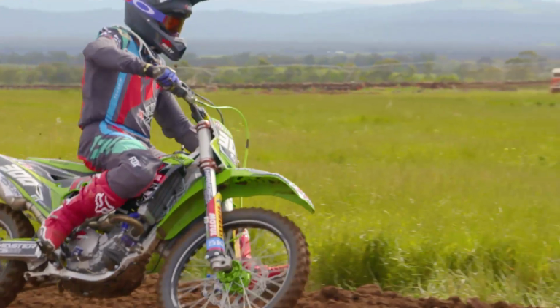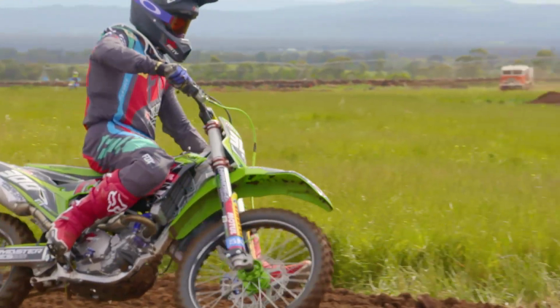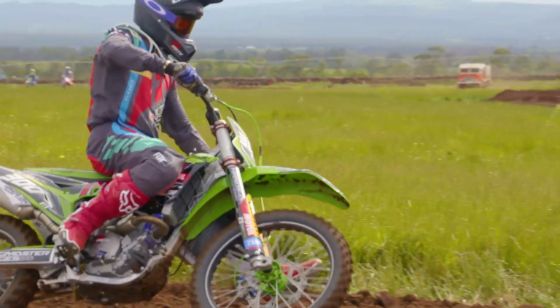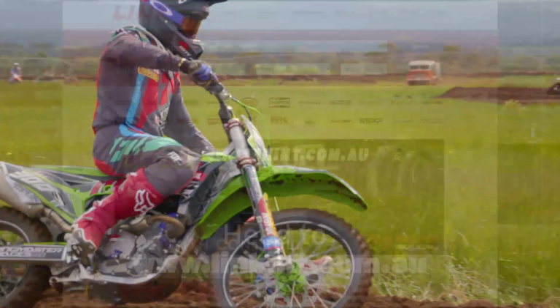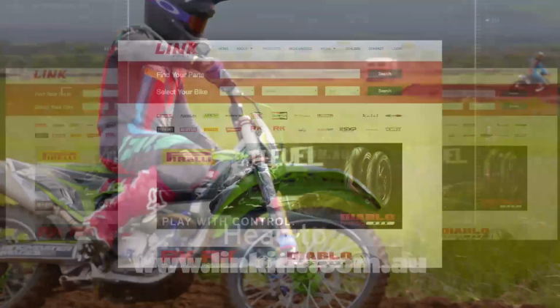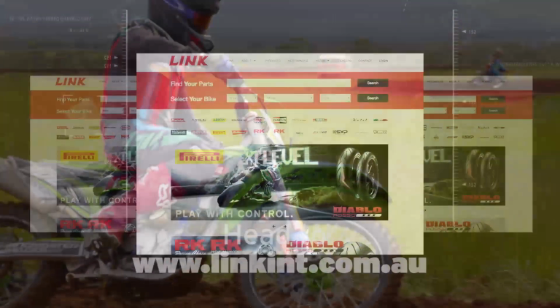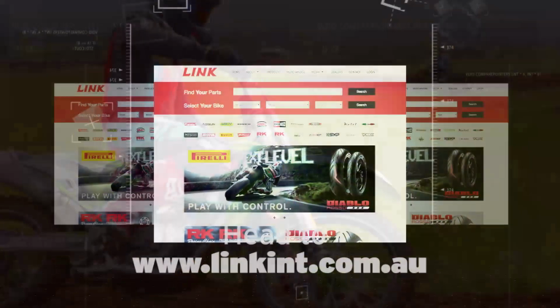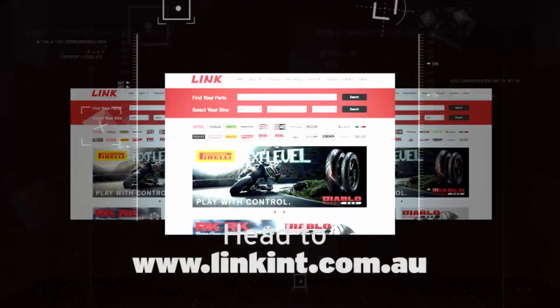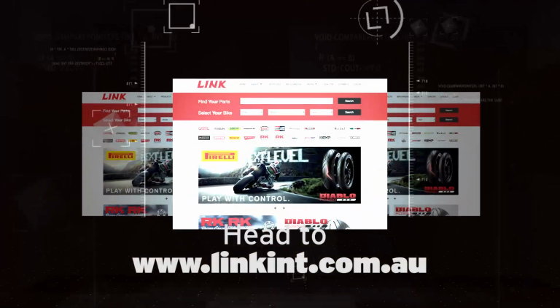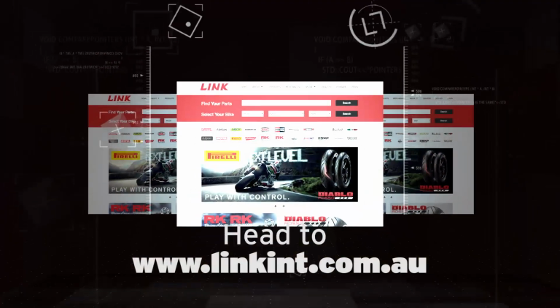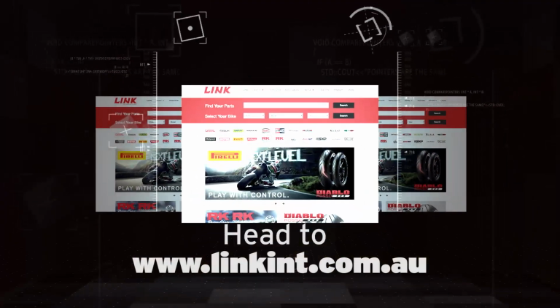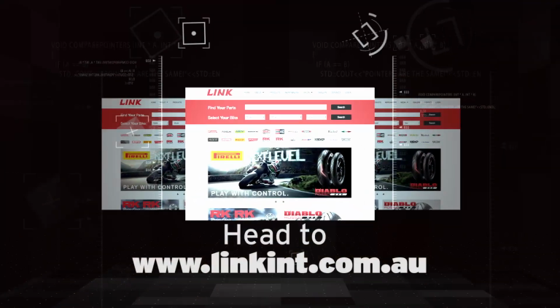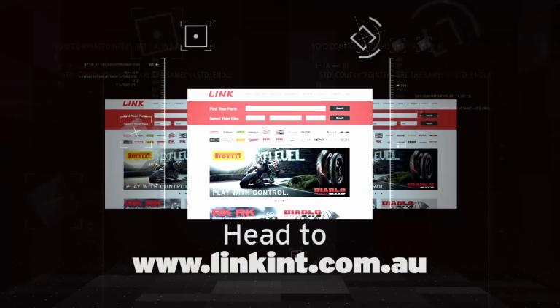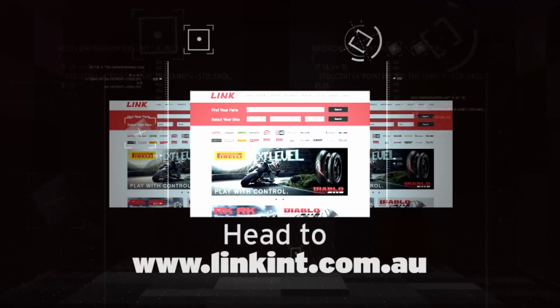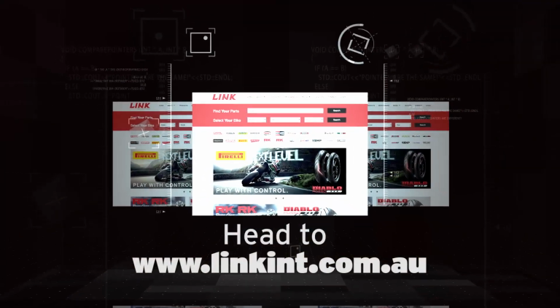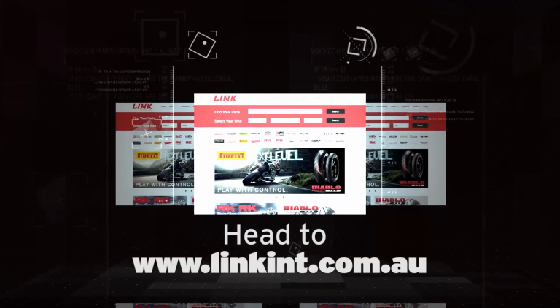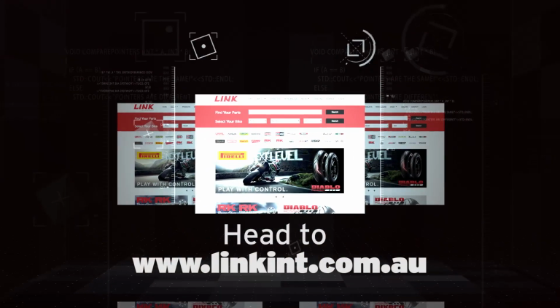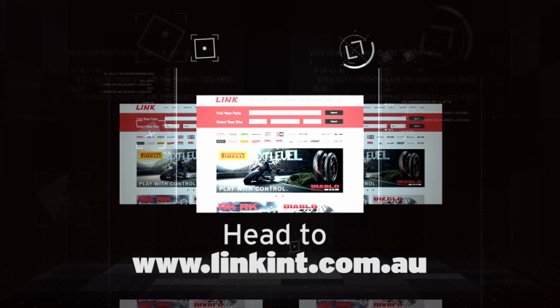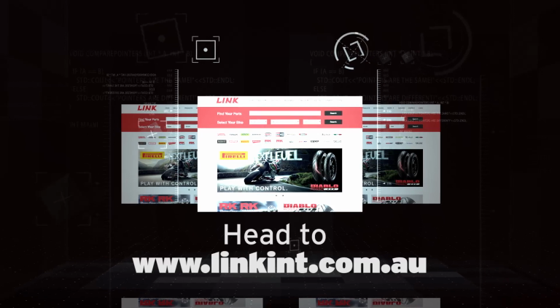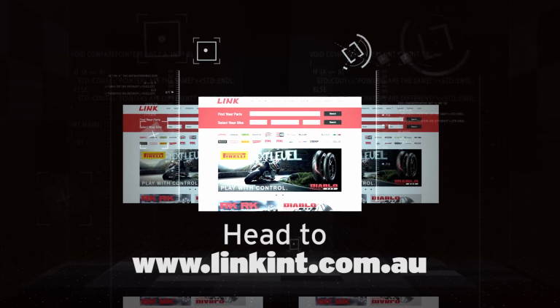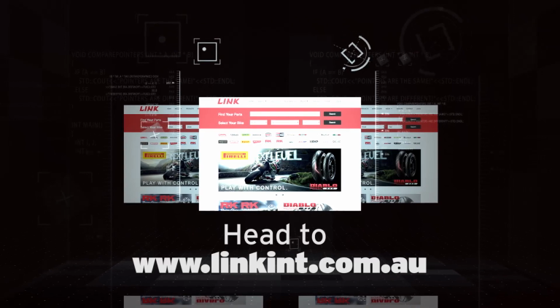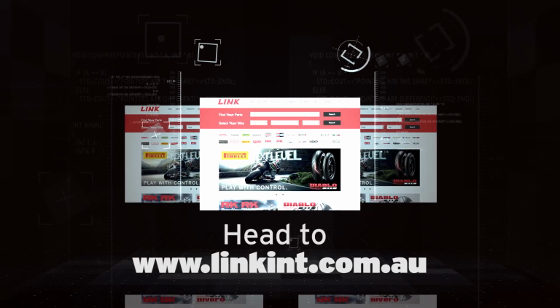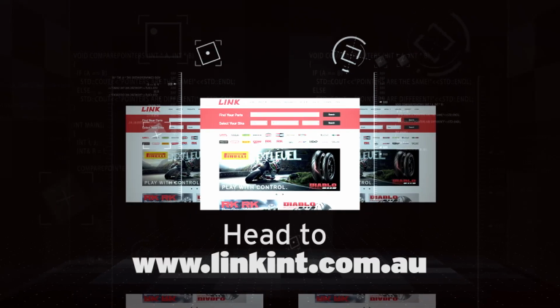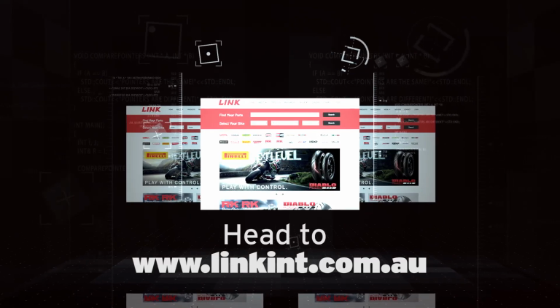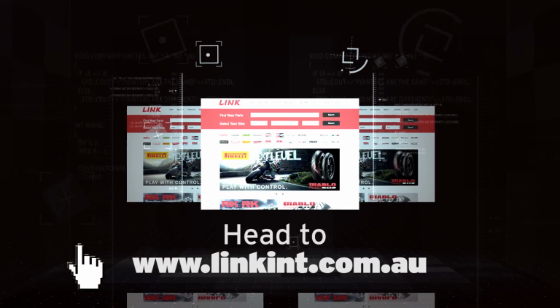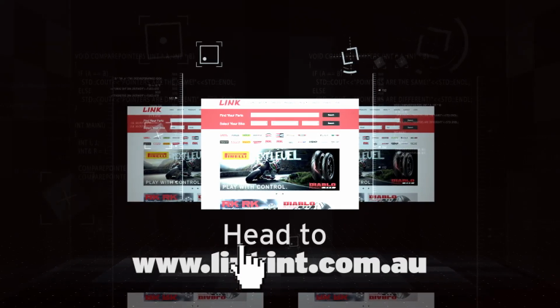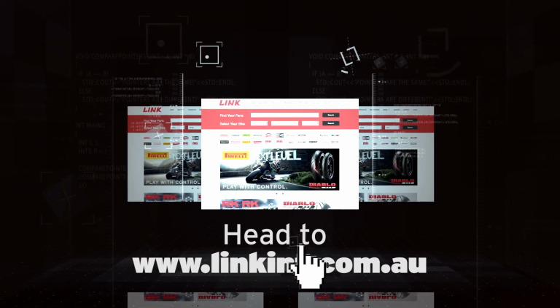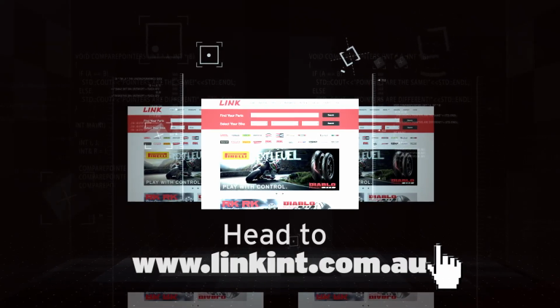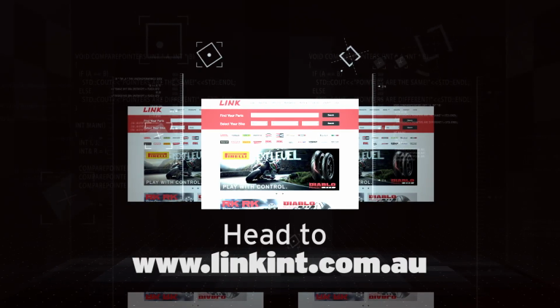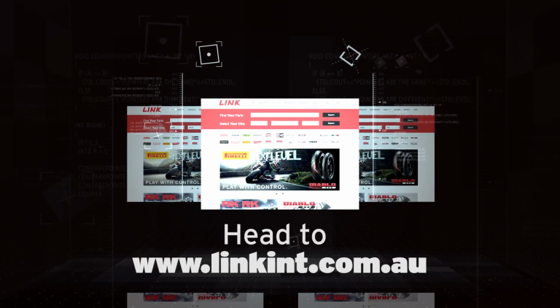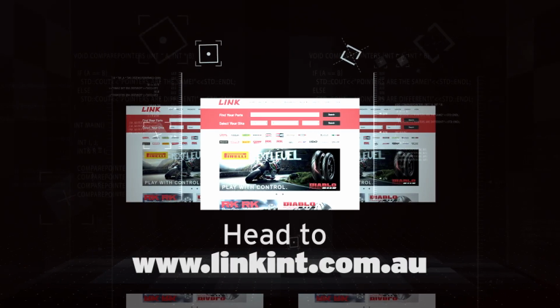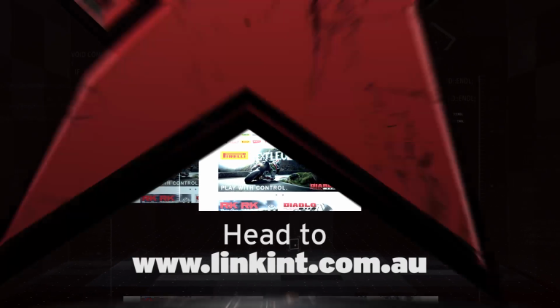So if you want some parts for Christmas, or you just want to do your bike up, go to linkint.com.au.